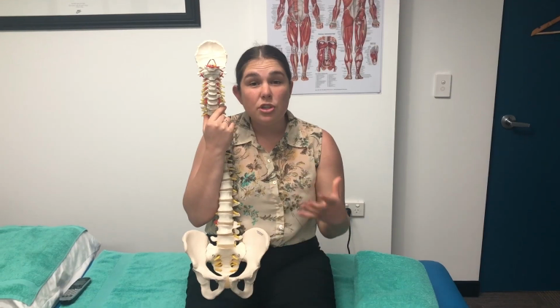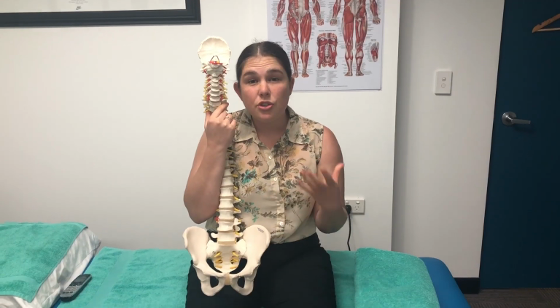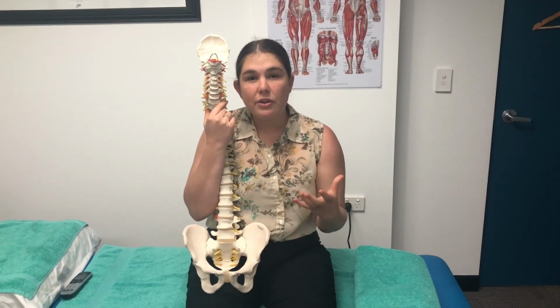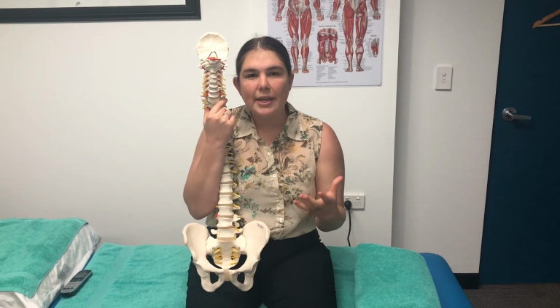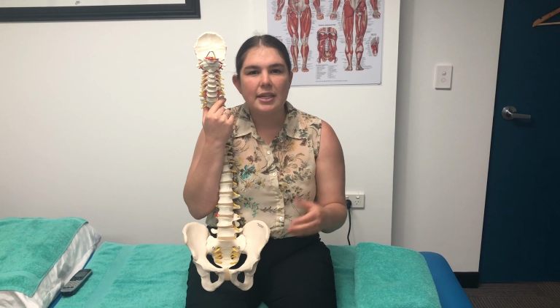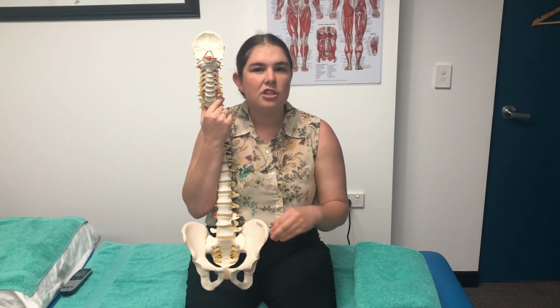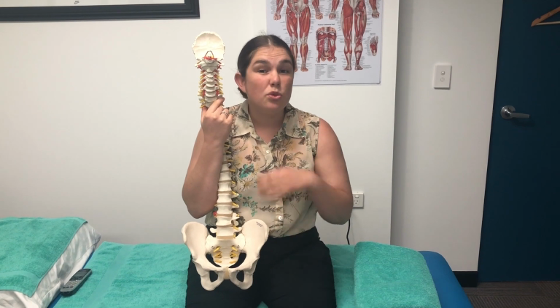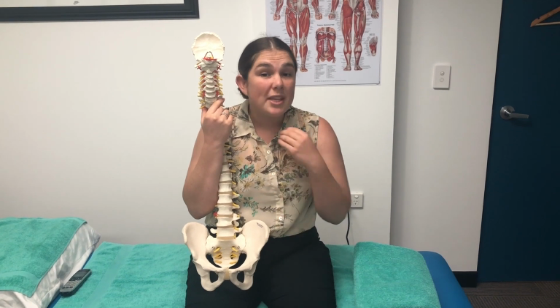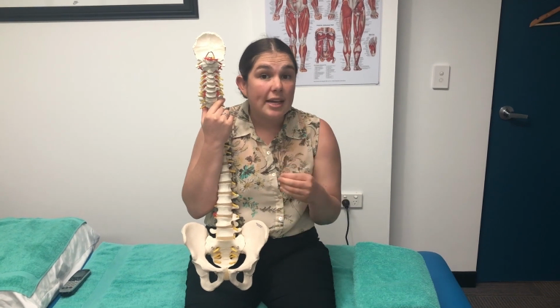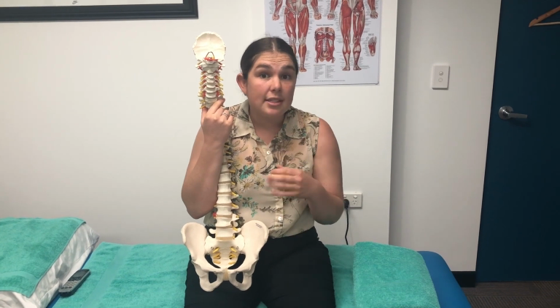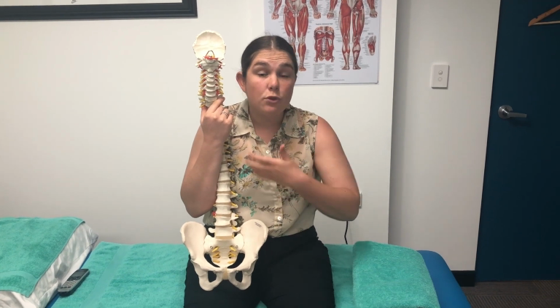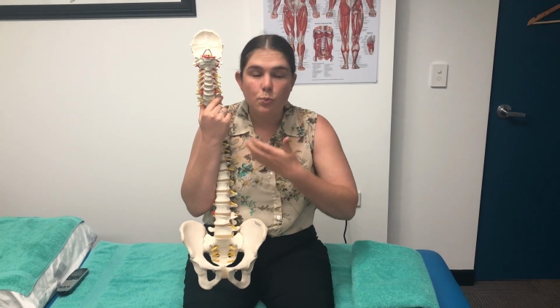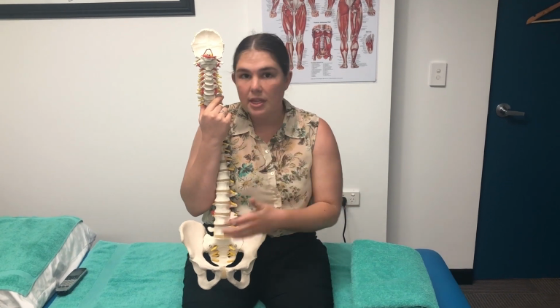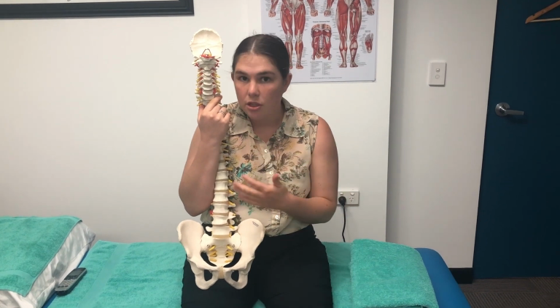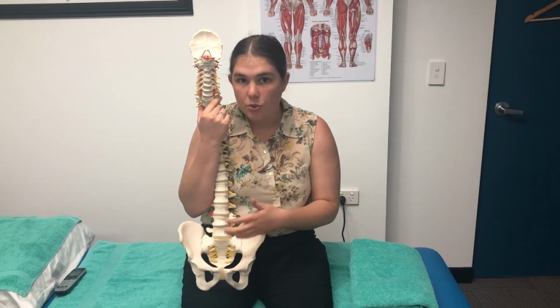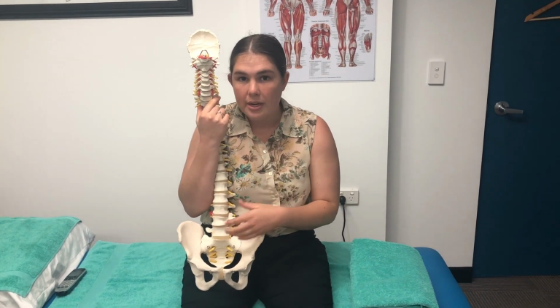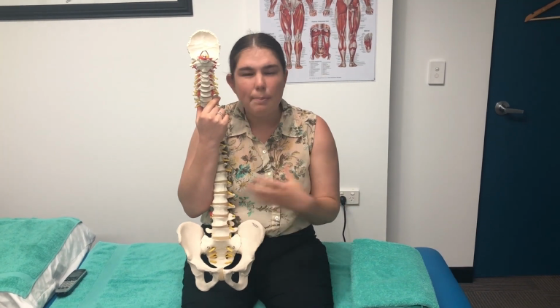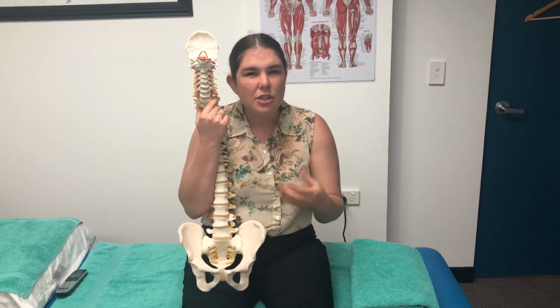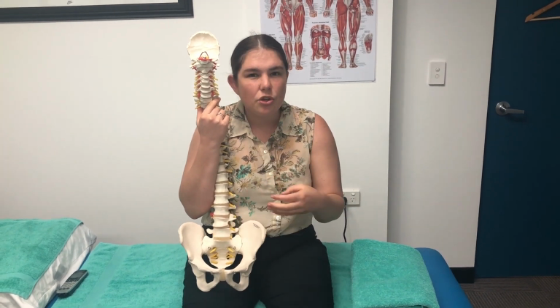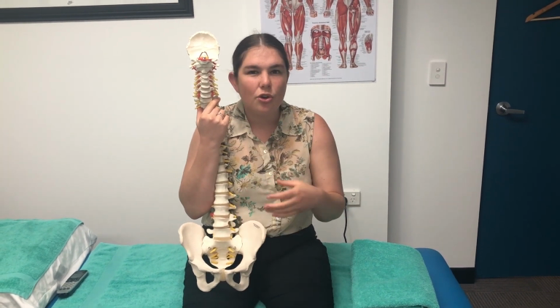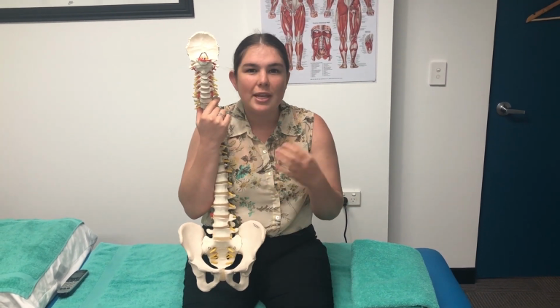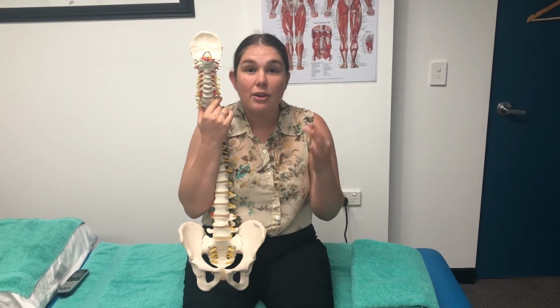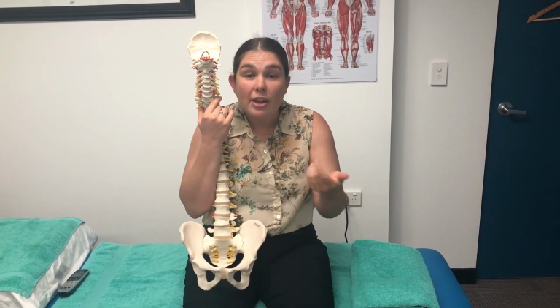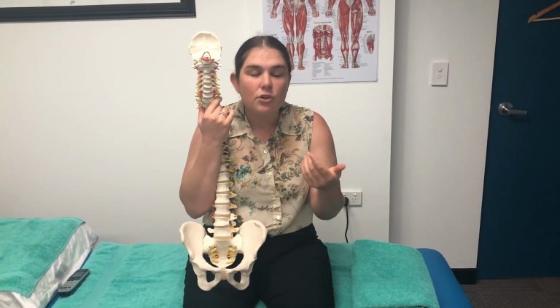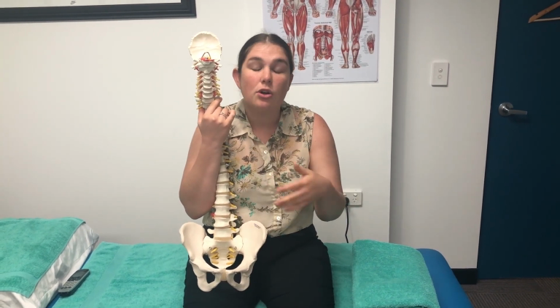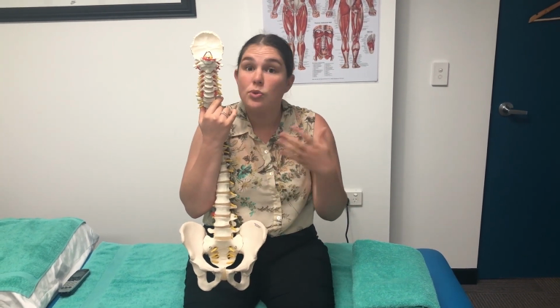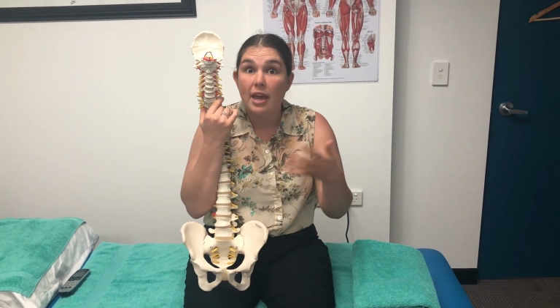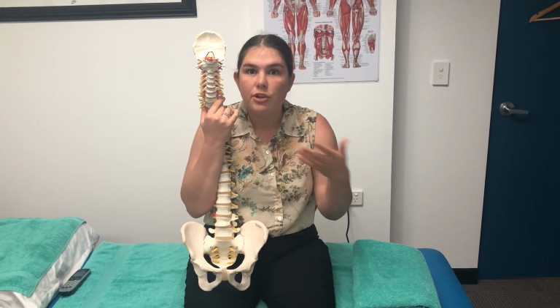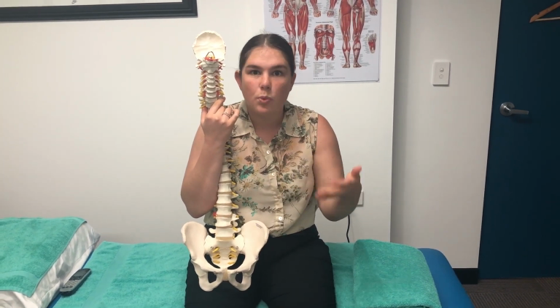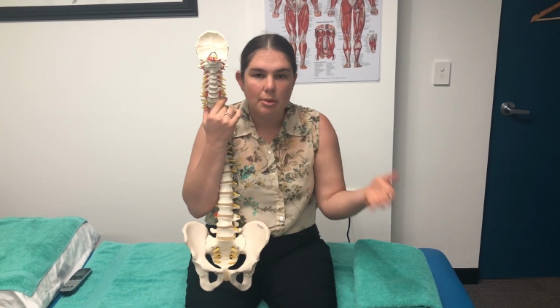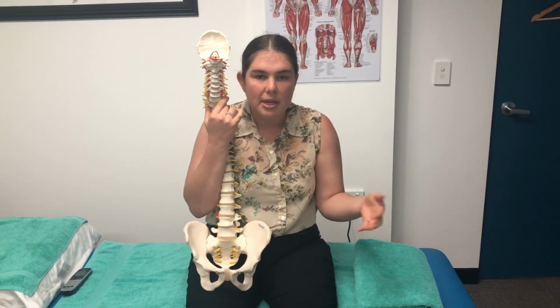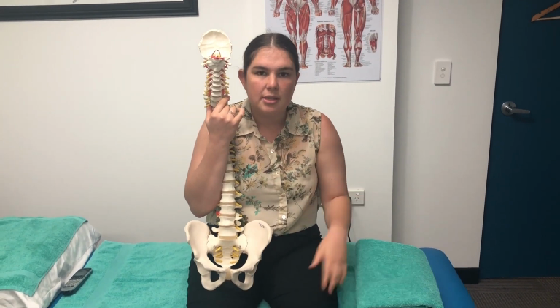Because joint cracking is to do with gas levels within the joint, it means you can only crack your knuckles every 20 minutes.